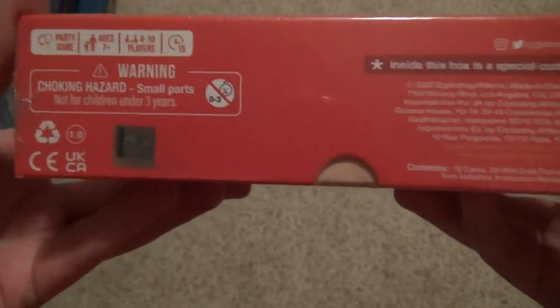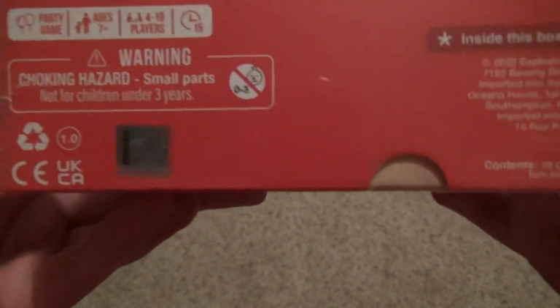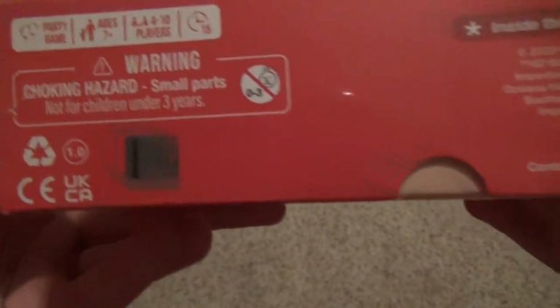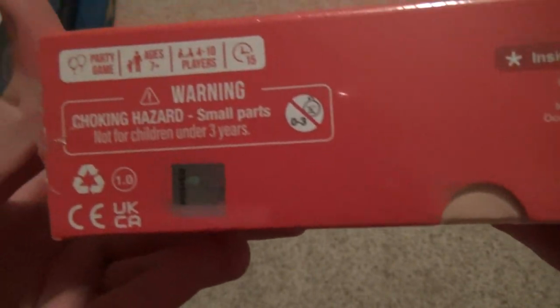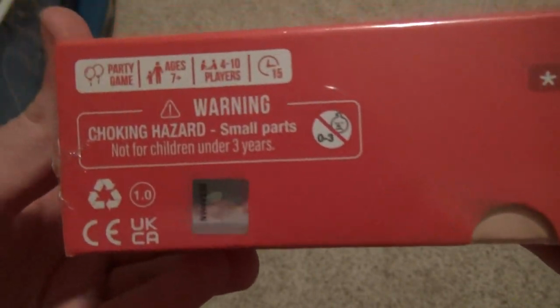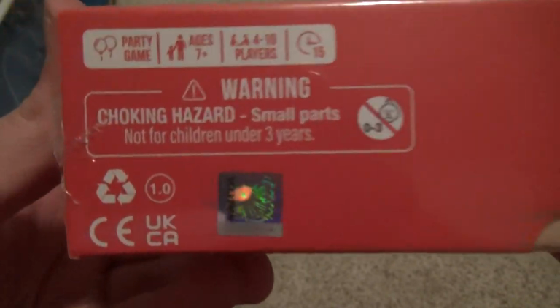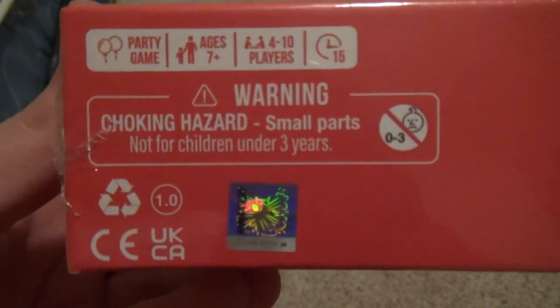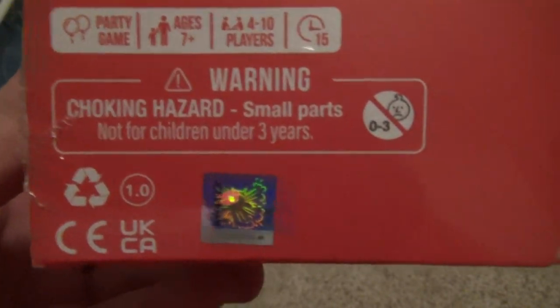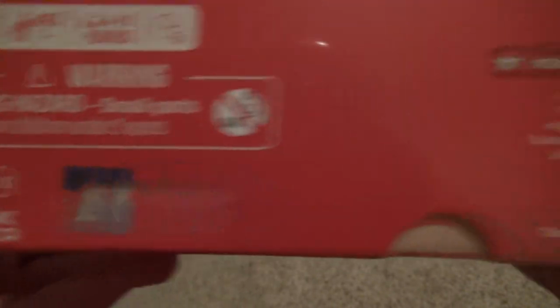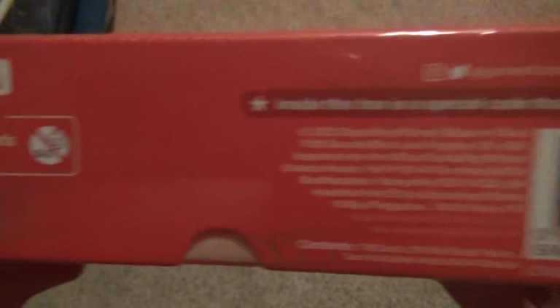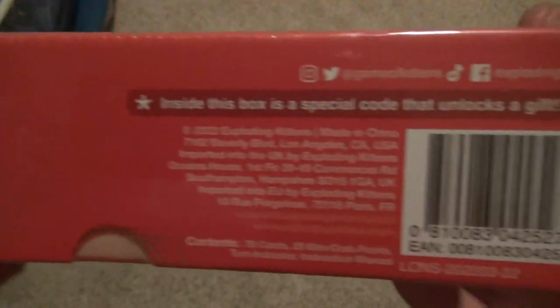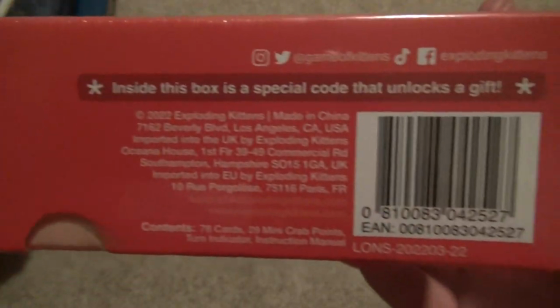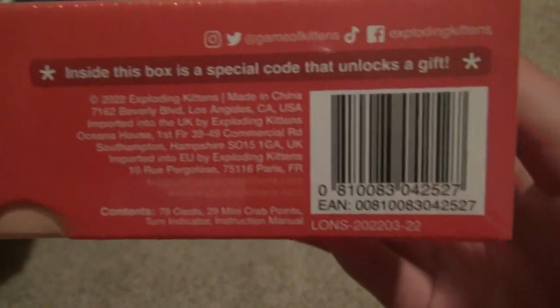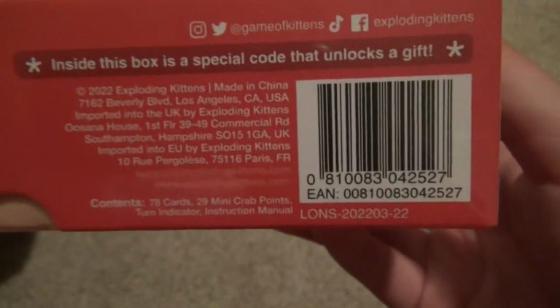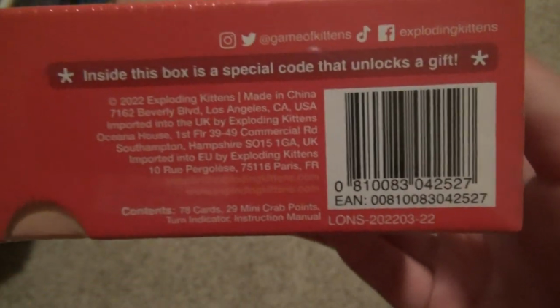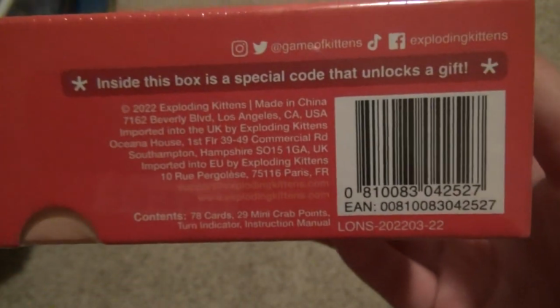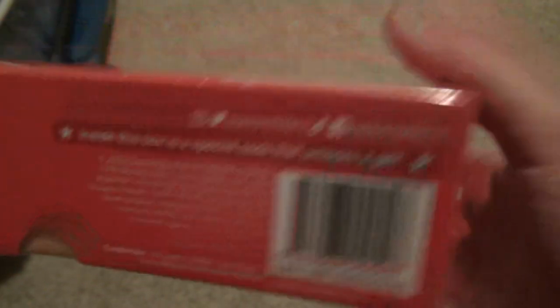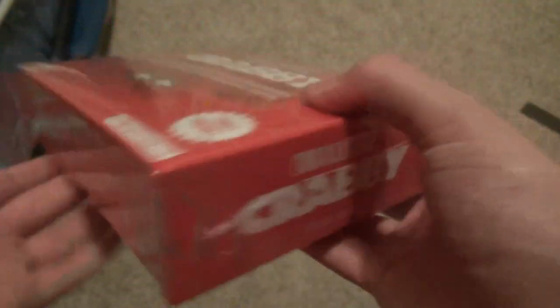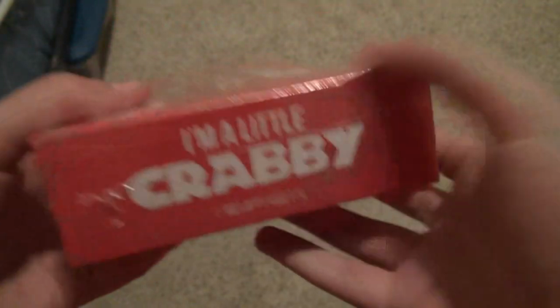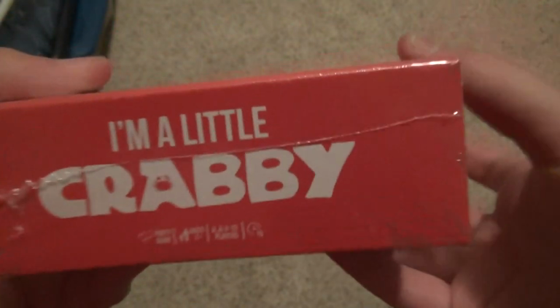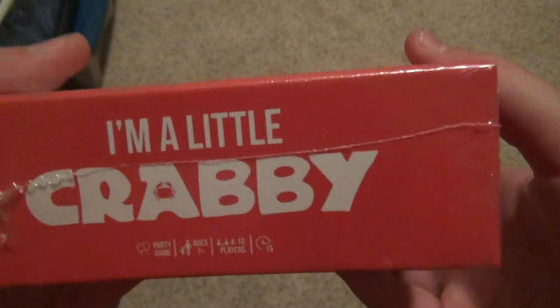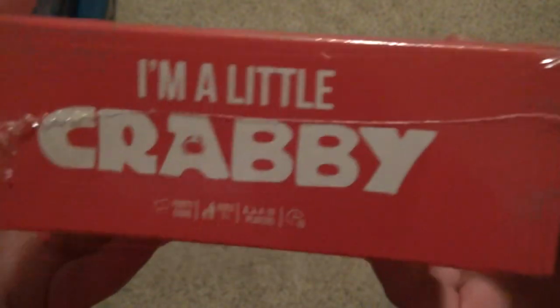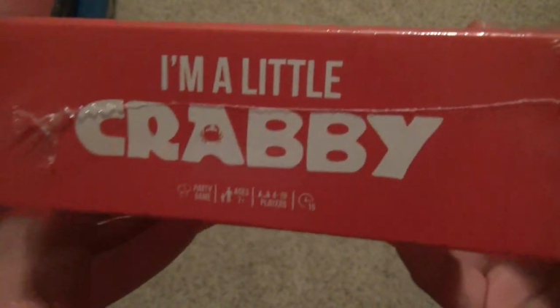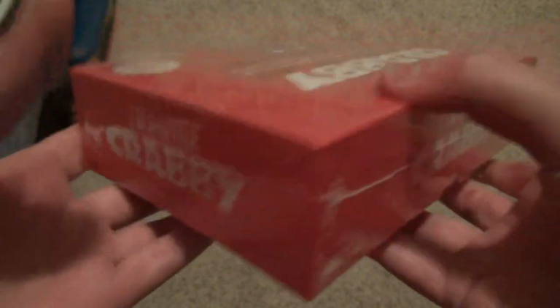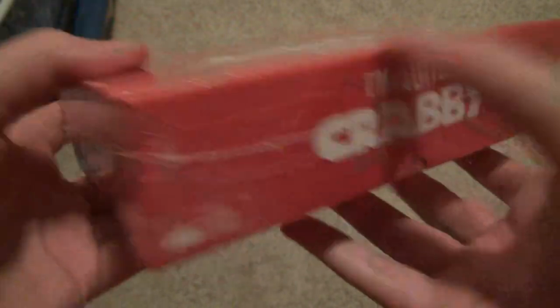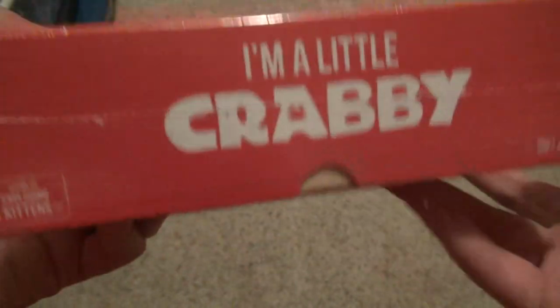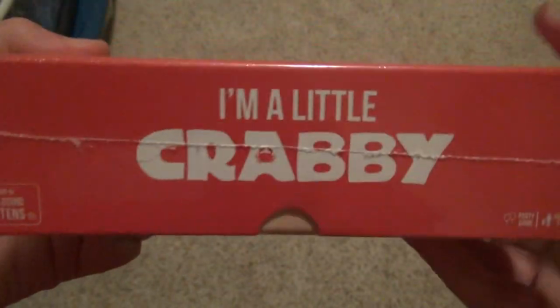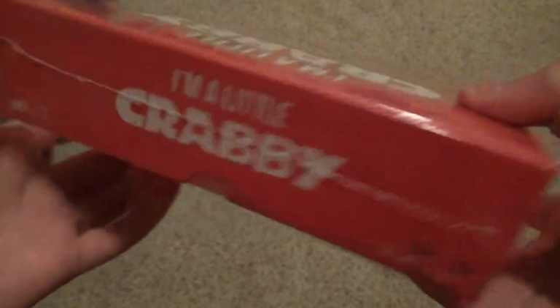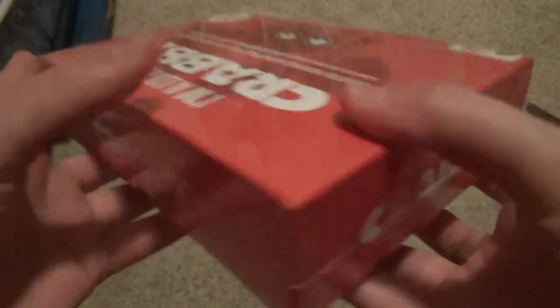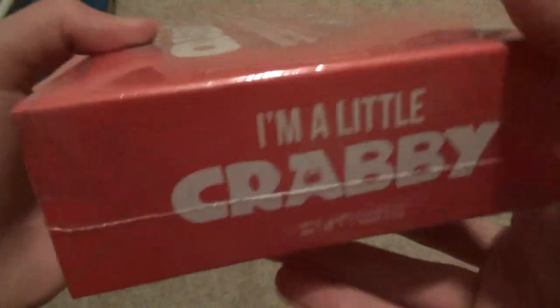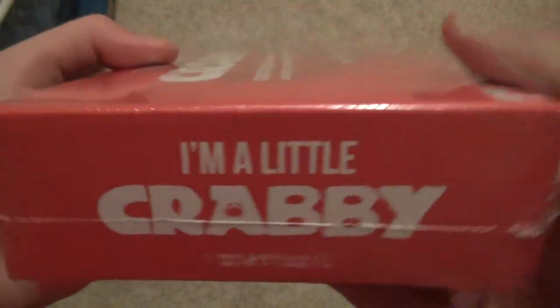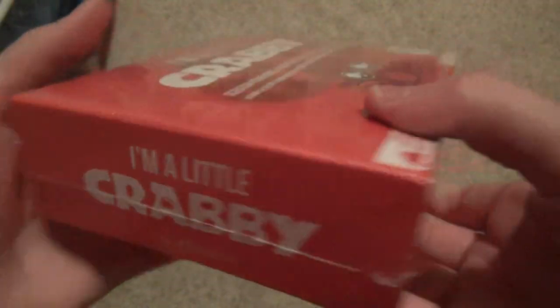Here's the bottom. Side, side, and side.